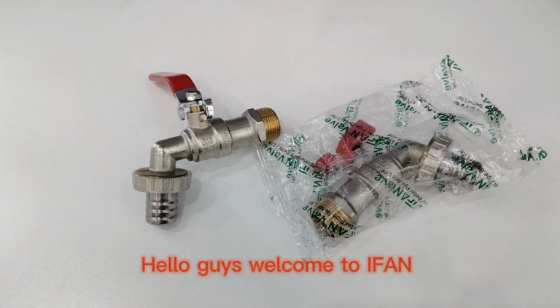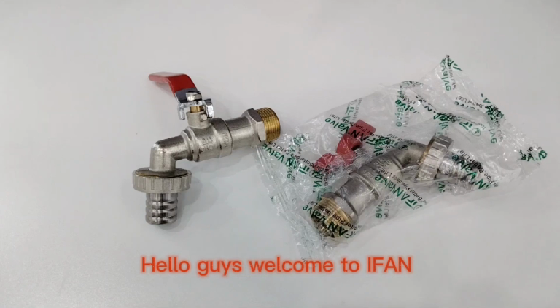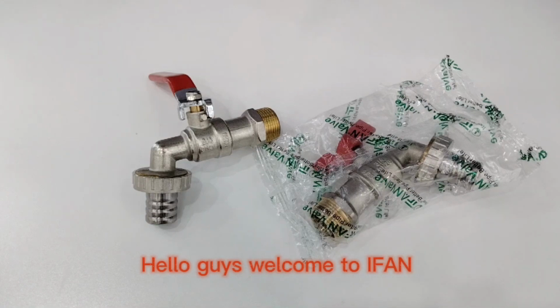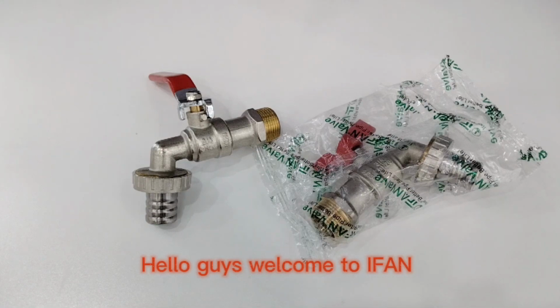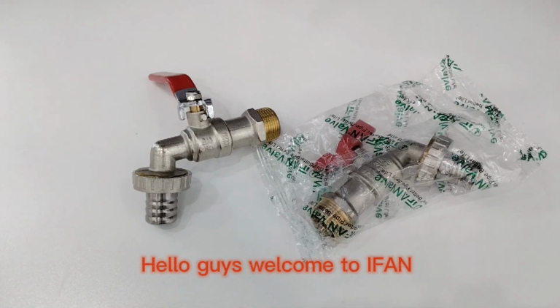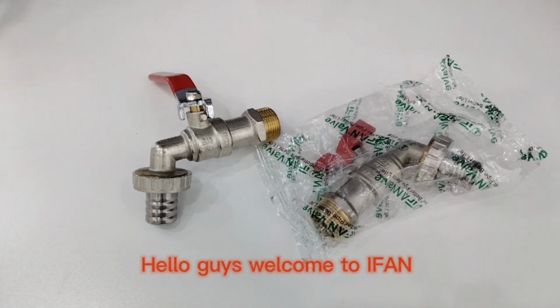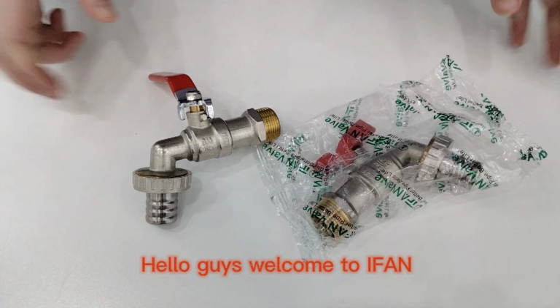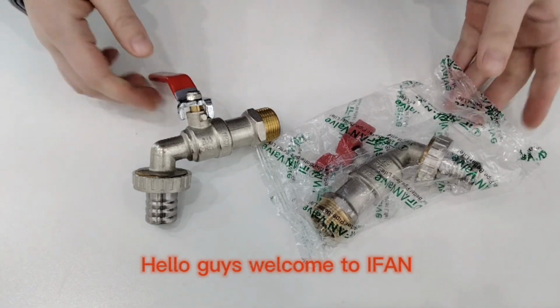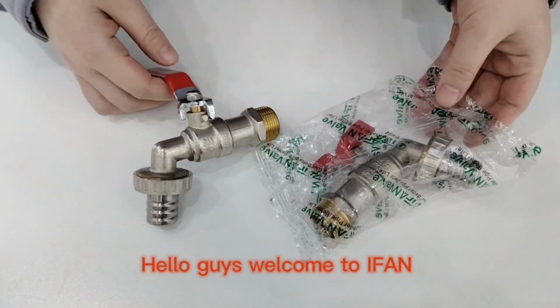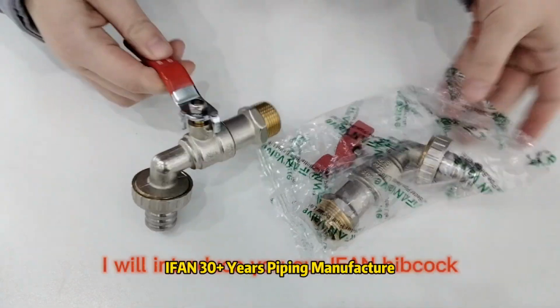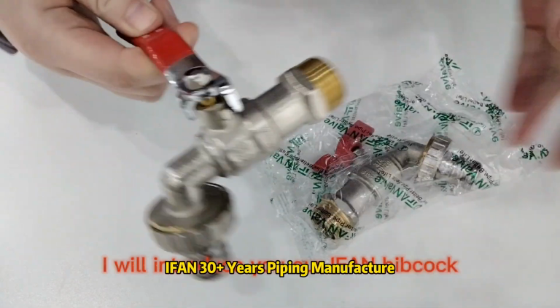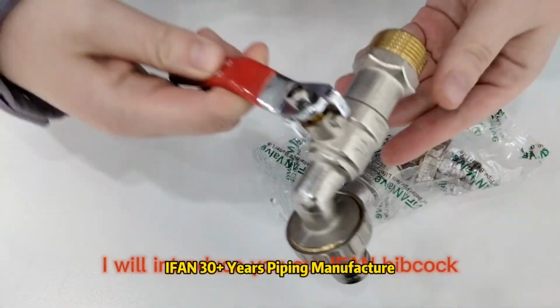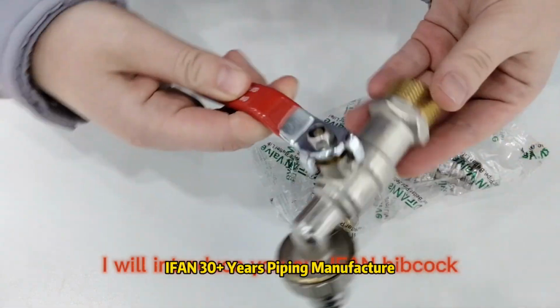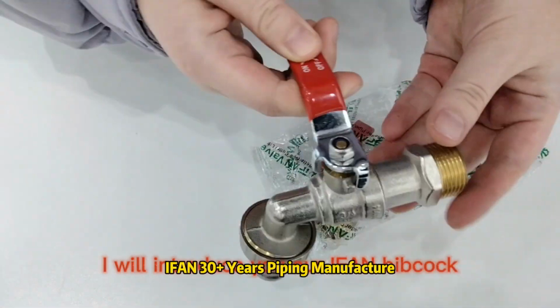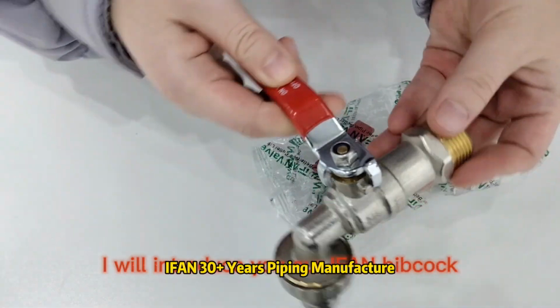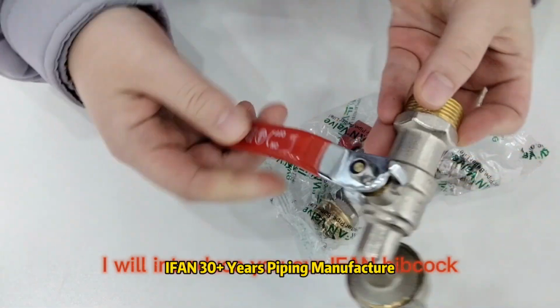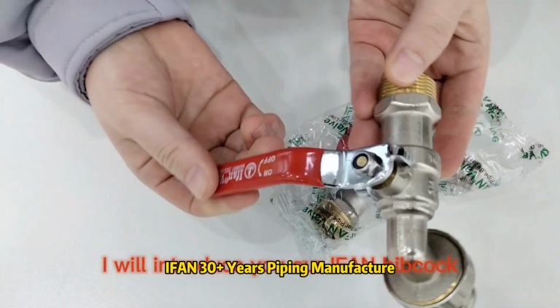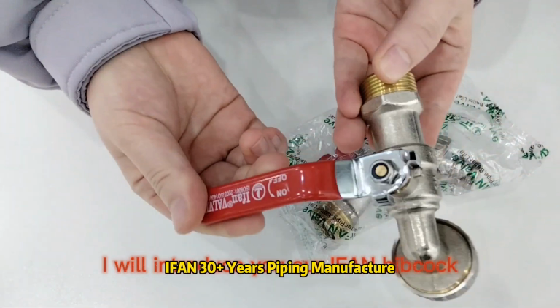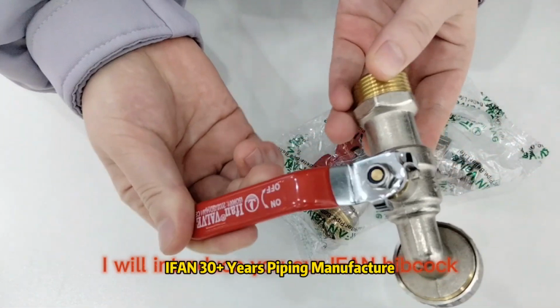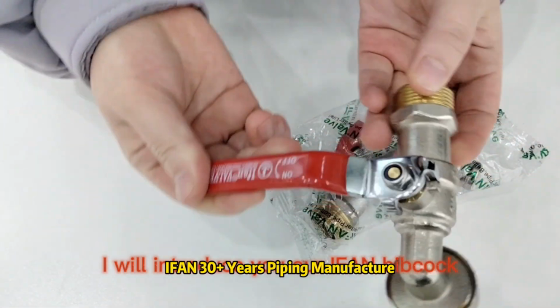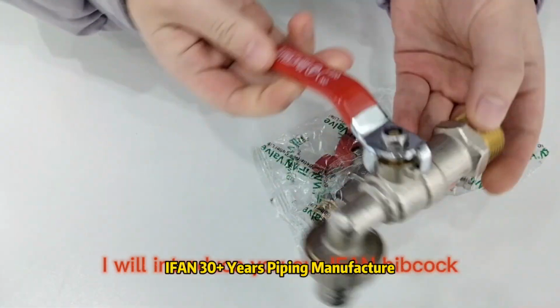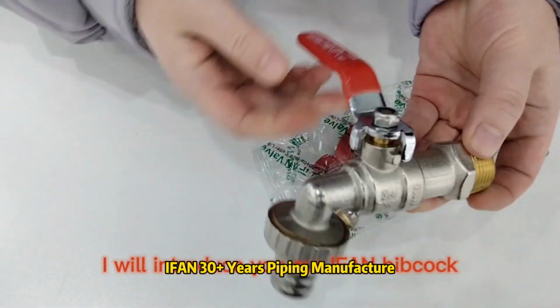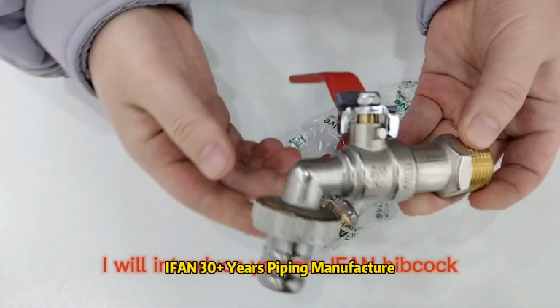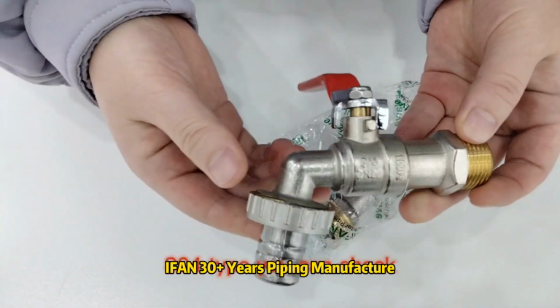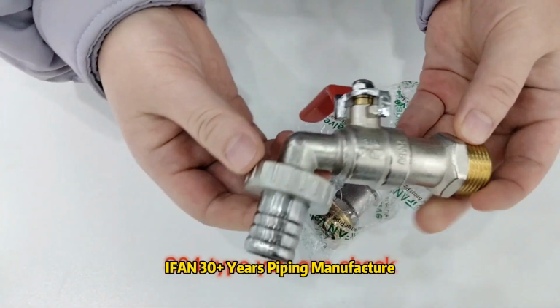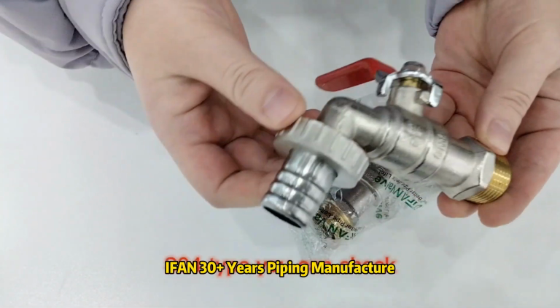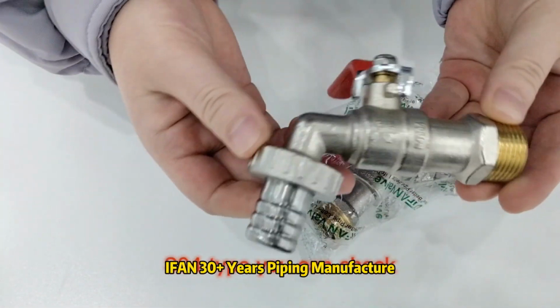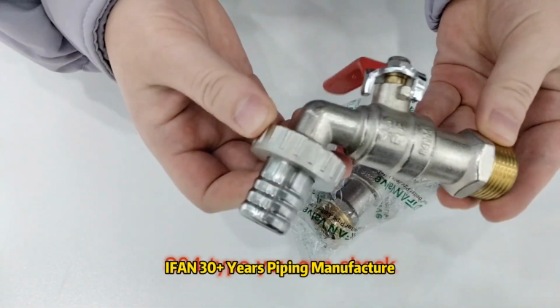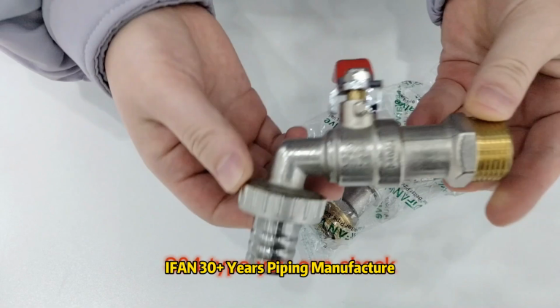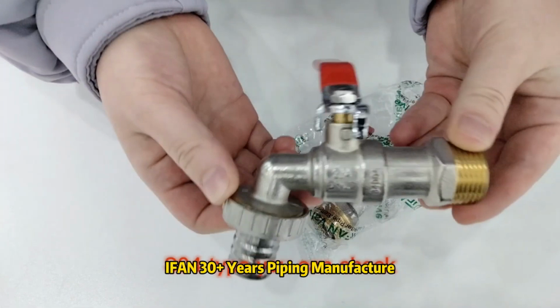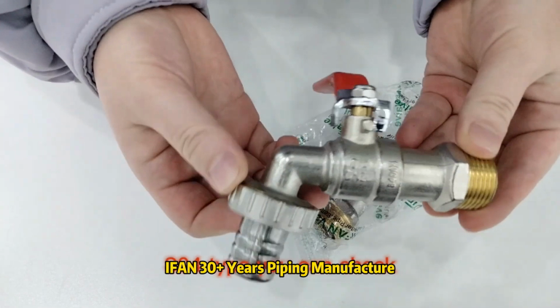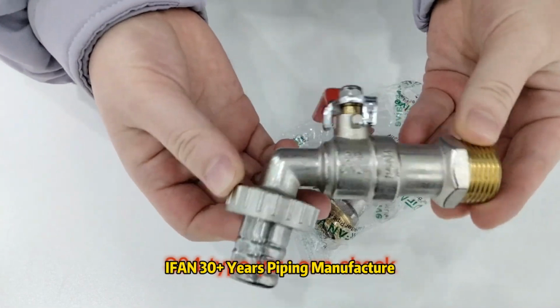Hello guys, welcome to Yifan. Today I will introduce you our Yifan Peacock S04 type.